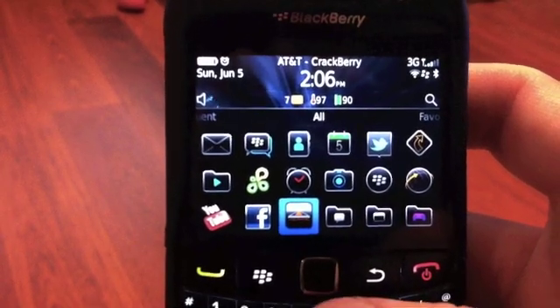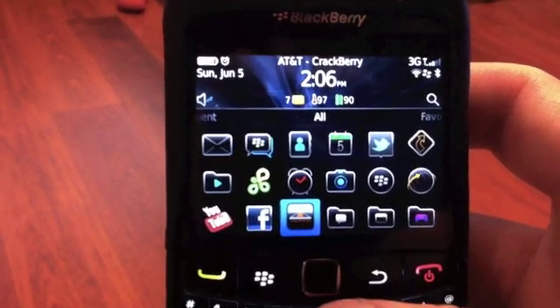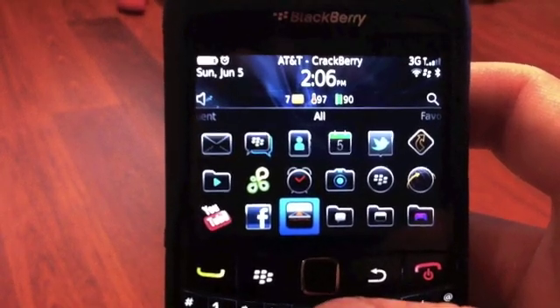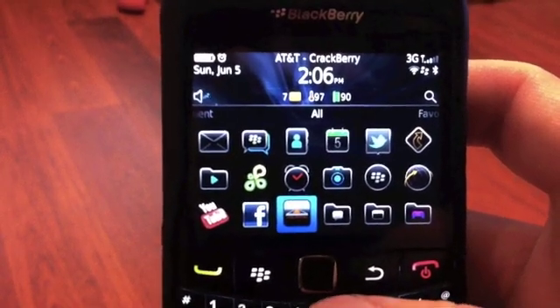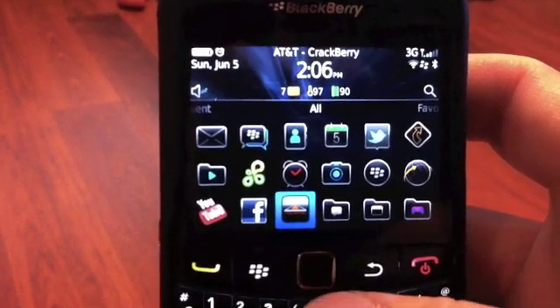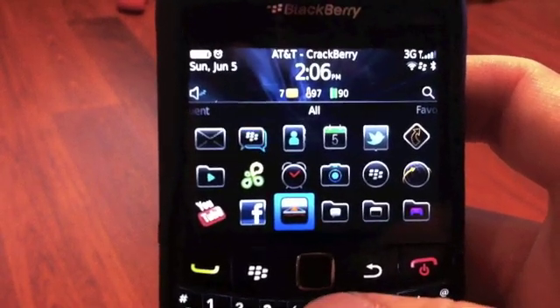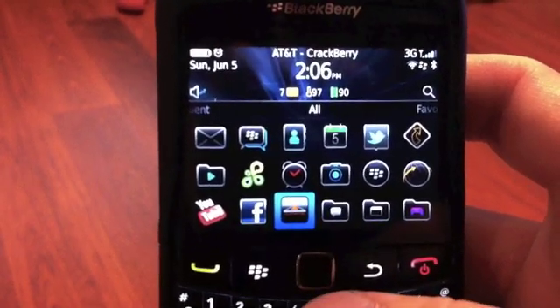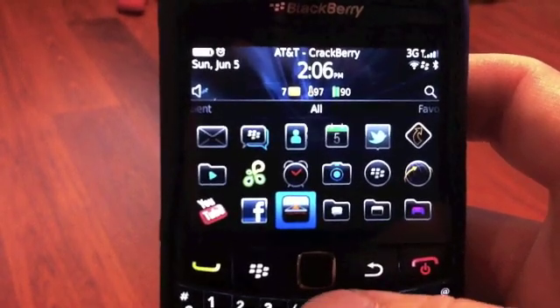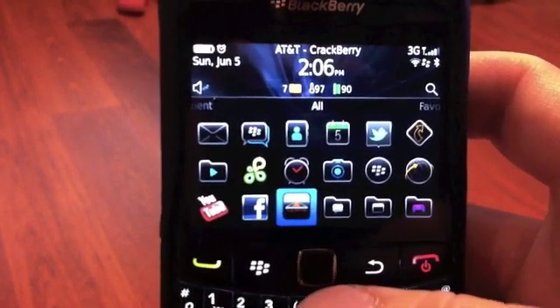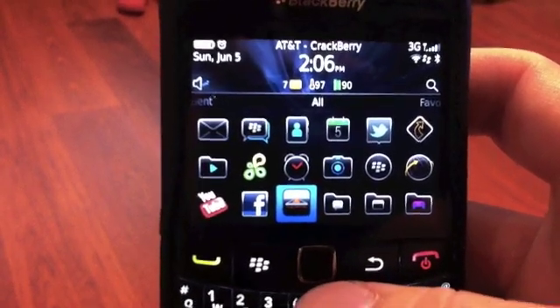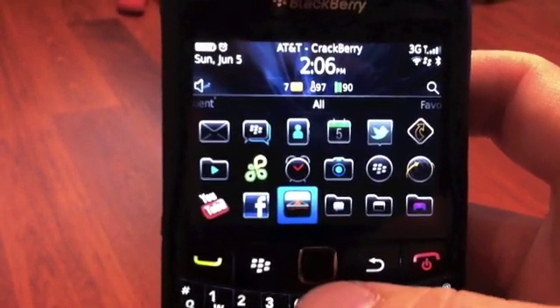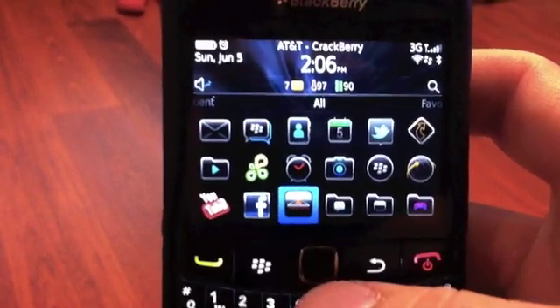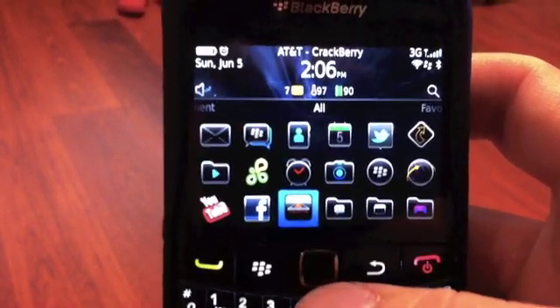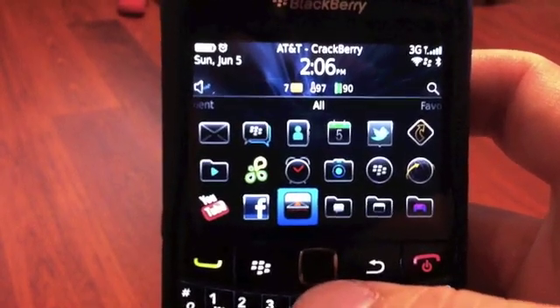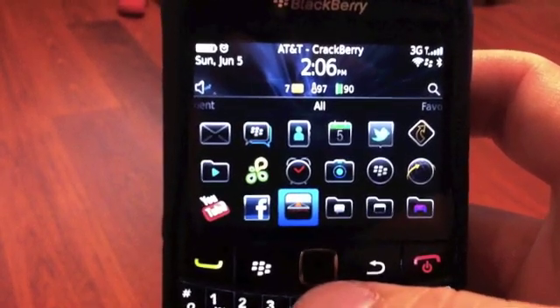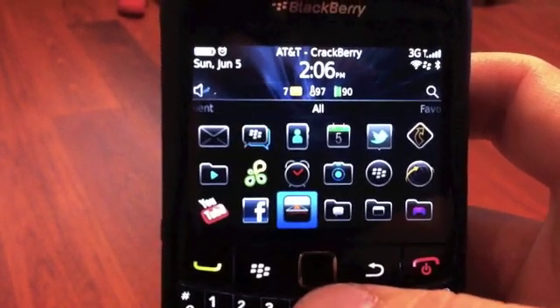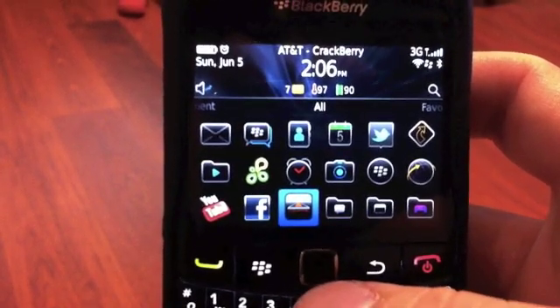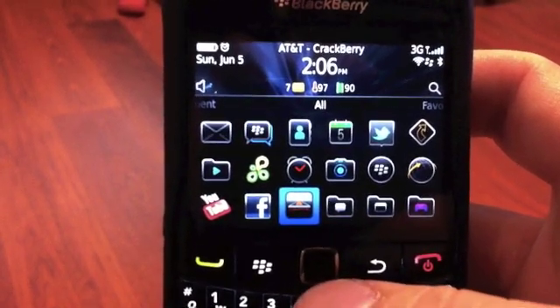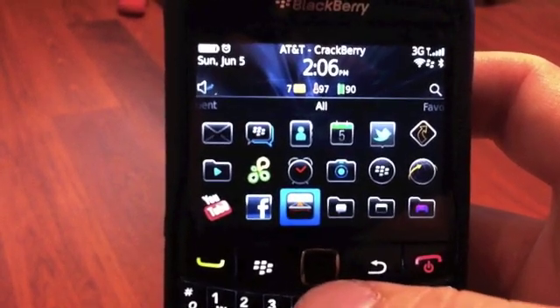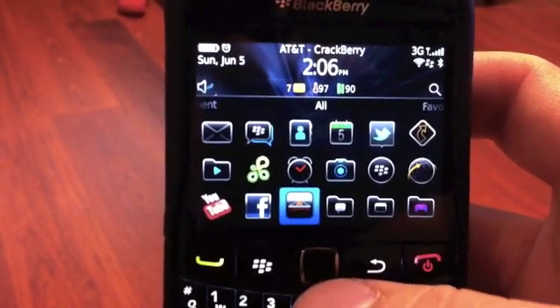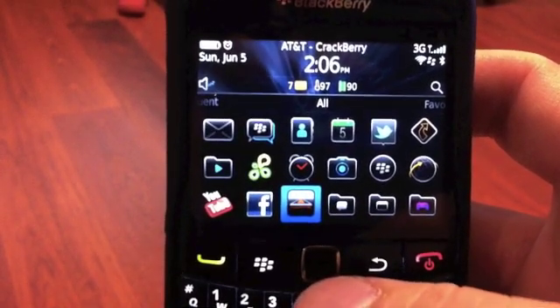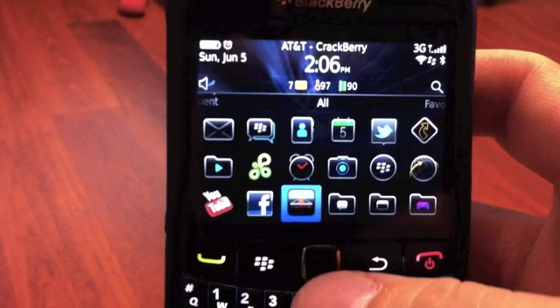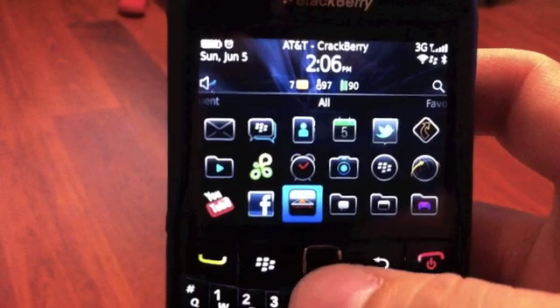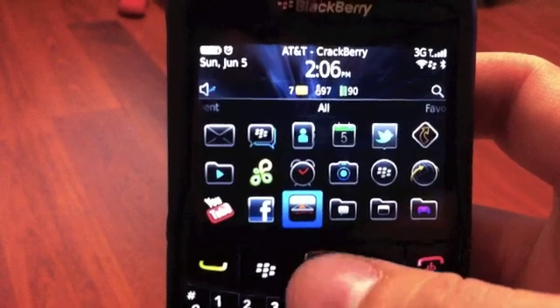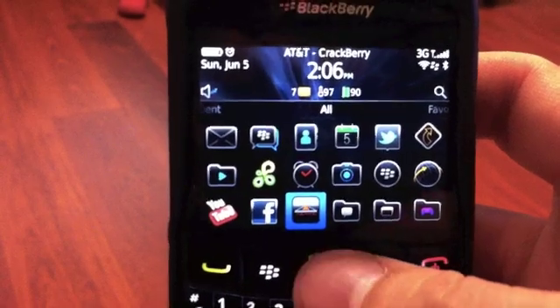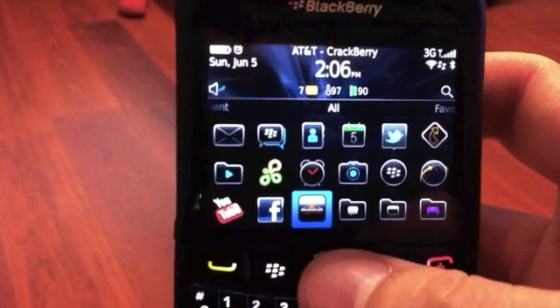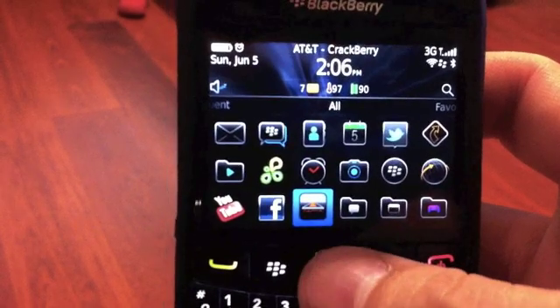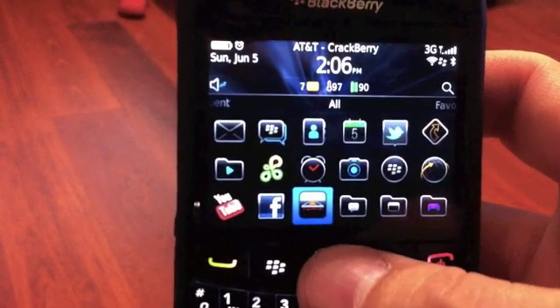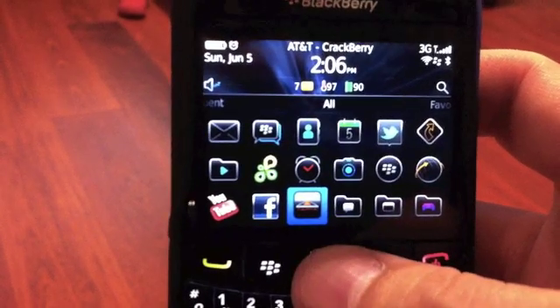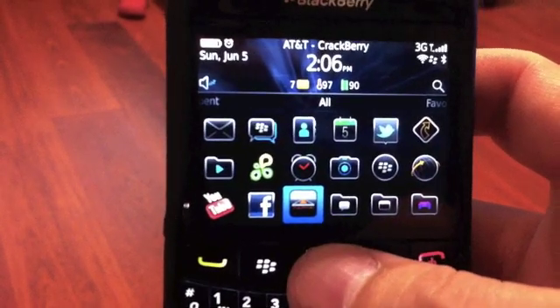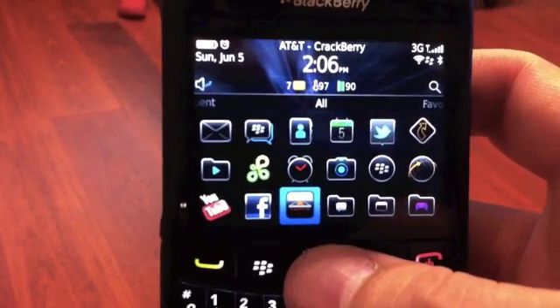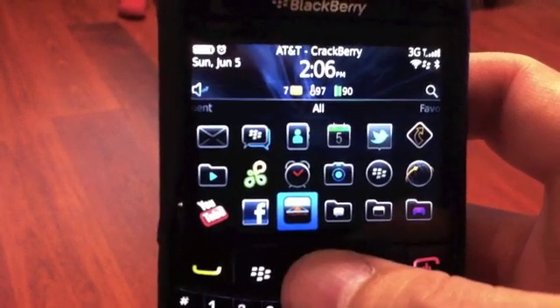Hey everyone, it's David from Crackberry.com, here to give you a quick demonstration of the Volcano Media App for your BlackBerry phone.